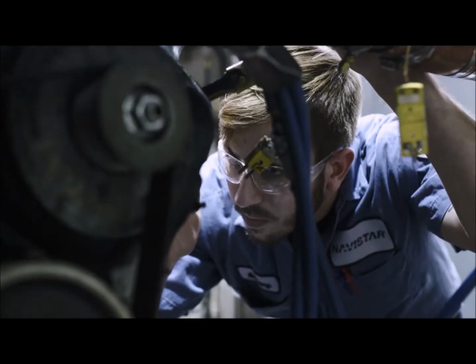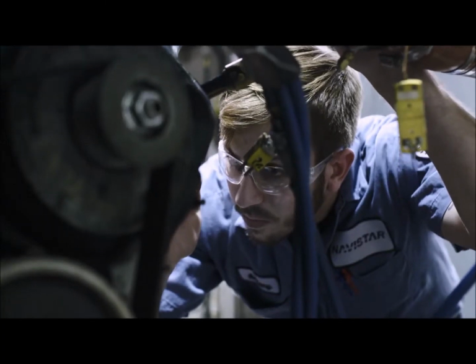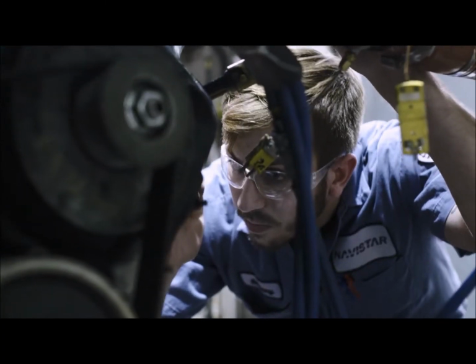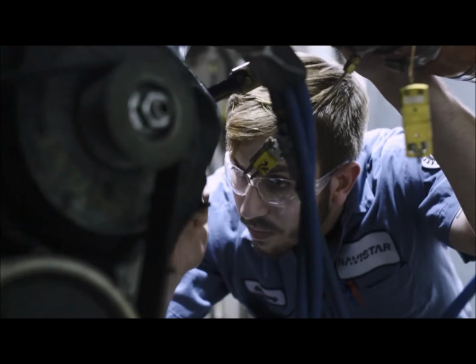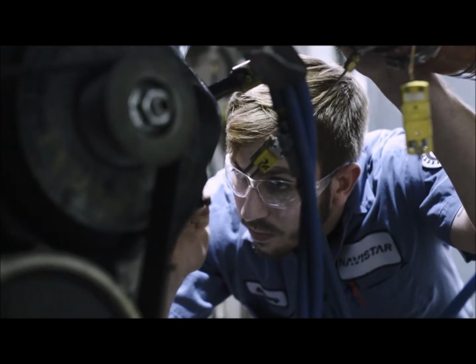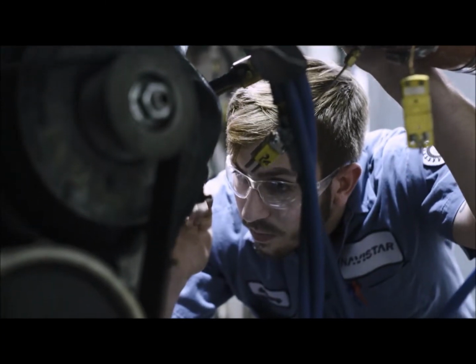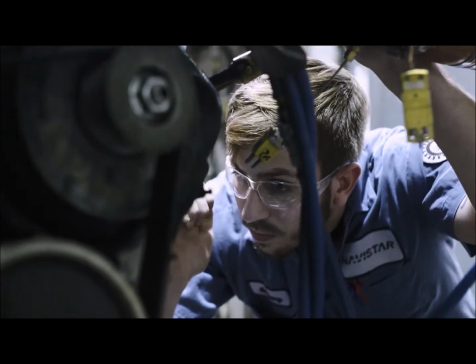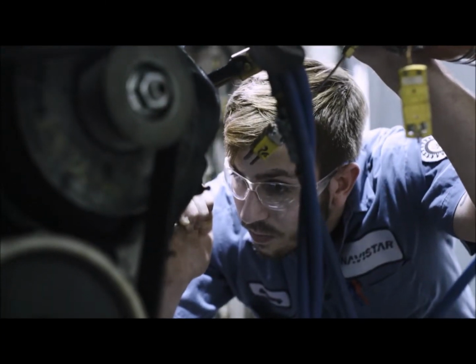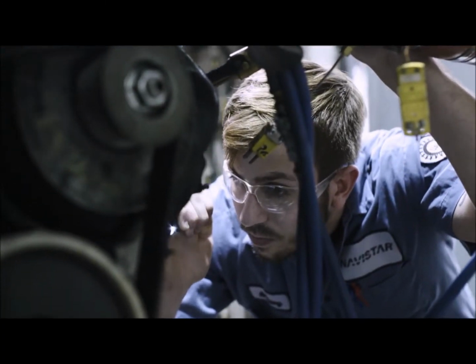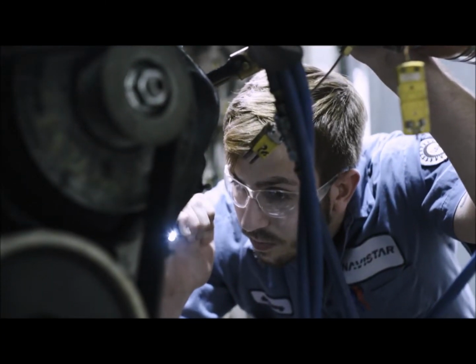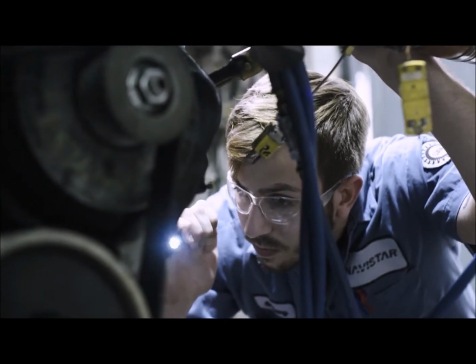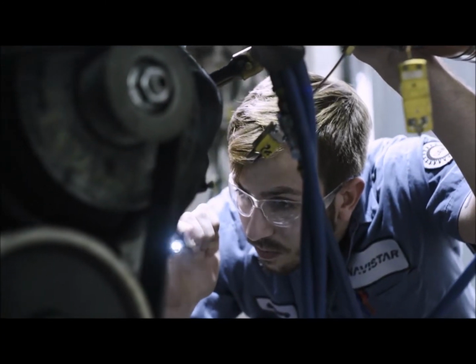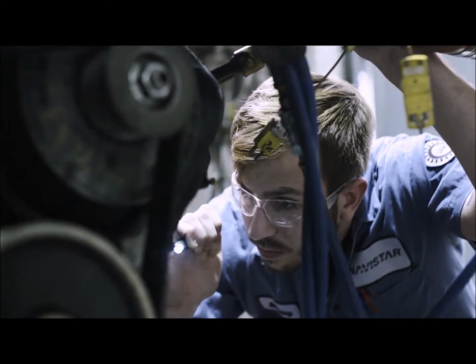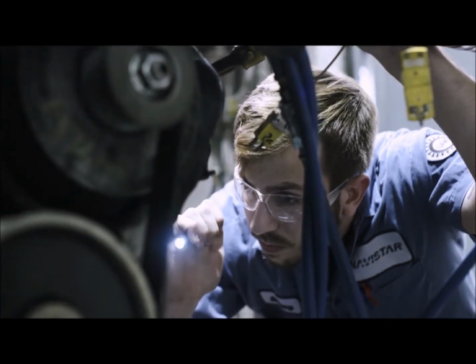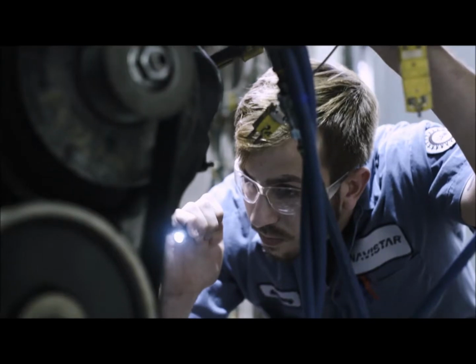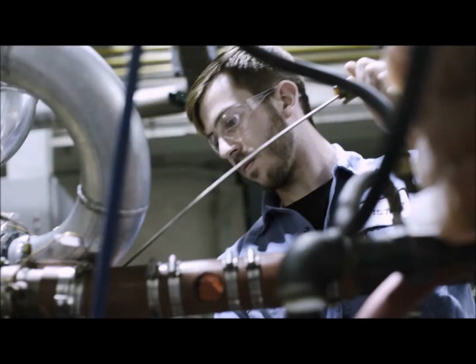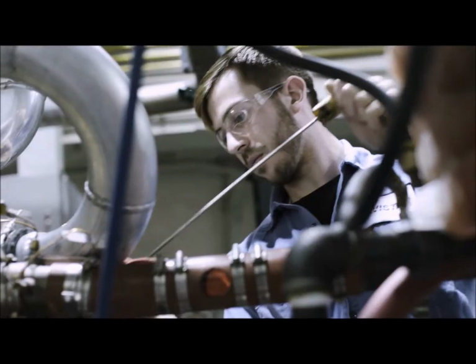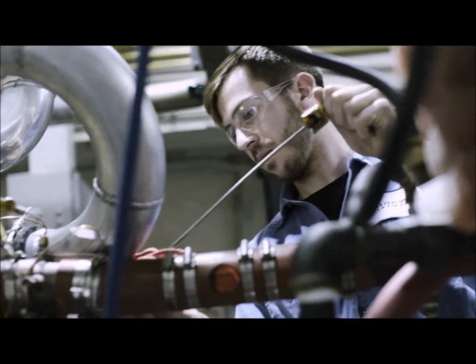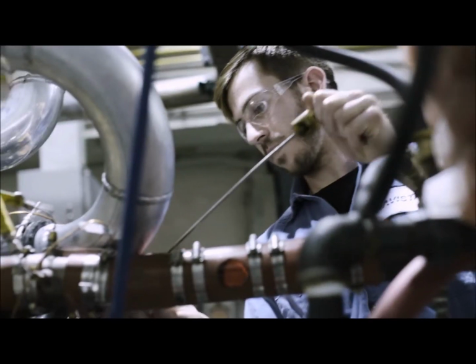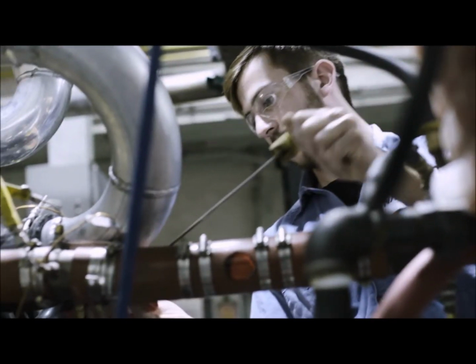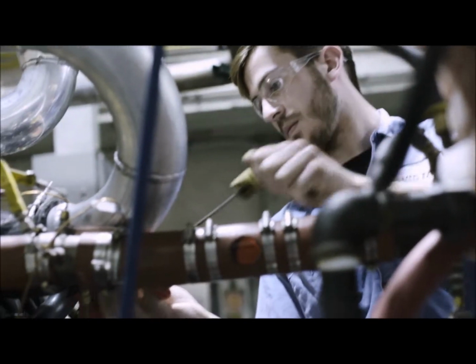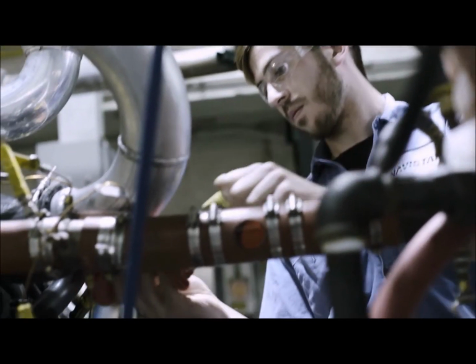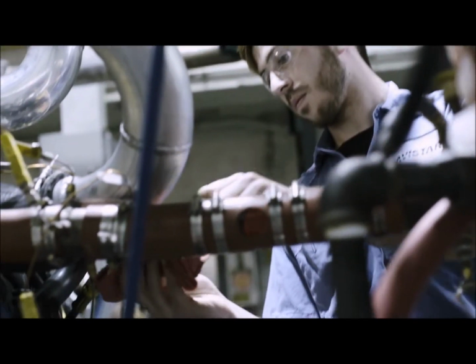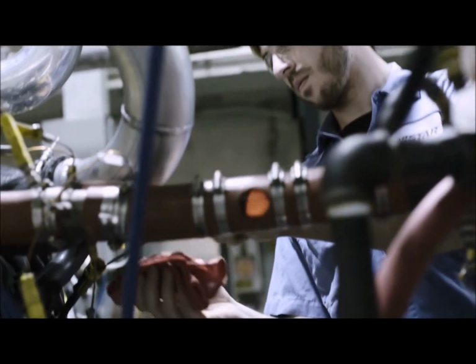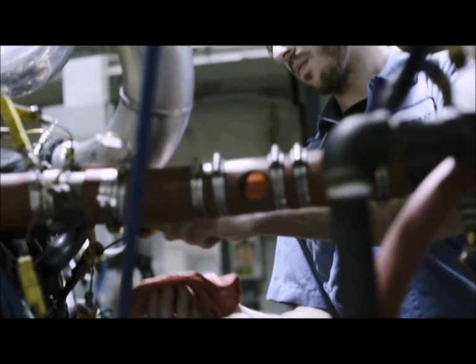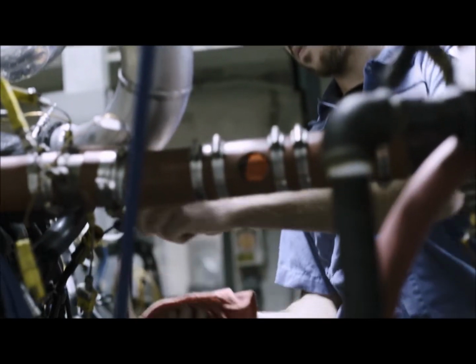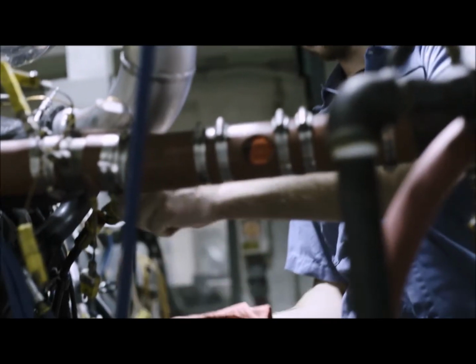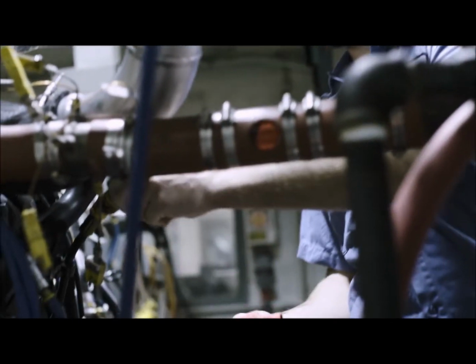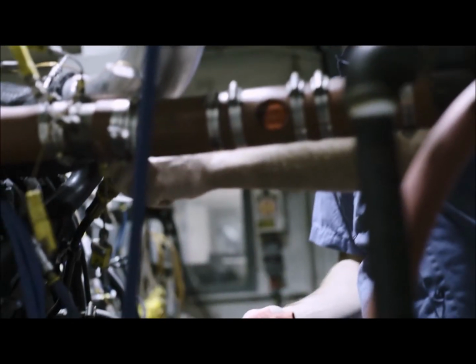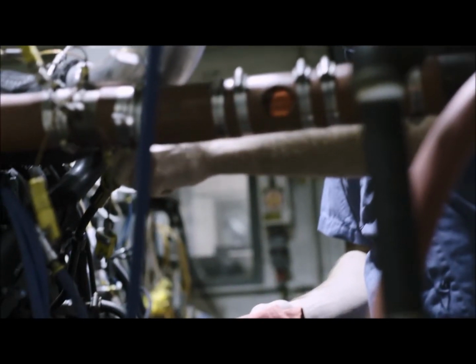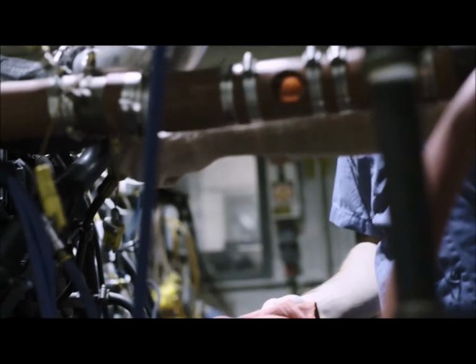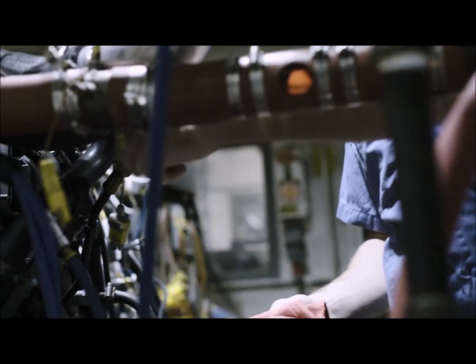But also, when things do go wrong, we want to make sure it's very easy to service, so the mechanics can get access to any component very quickly.